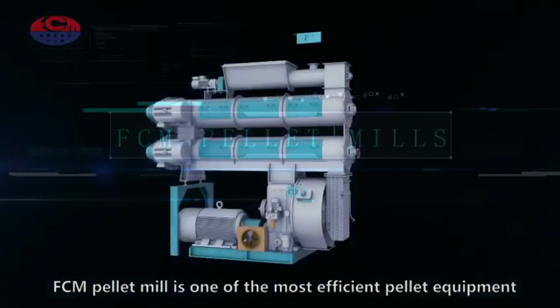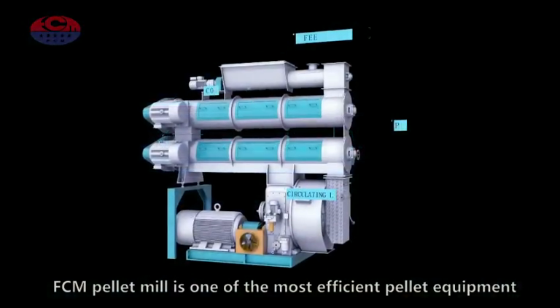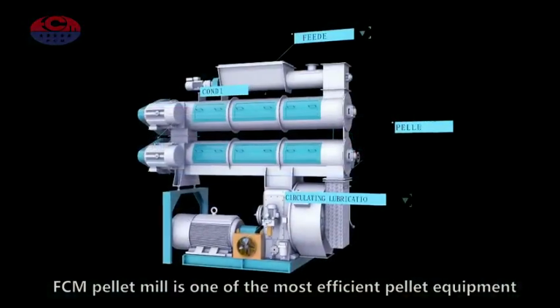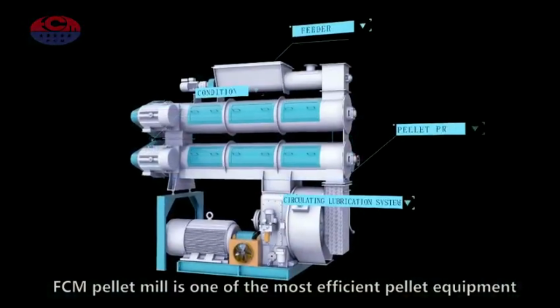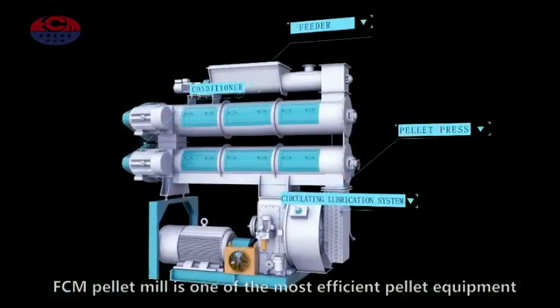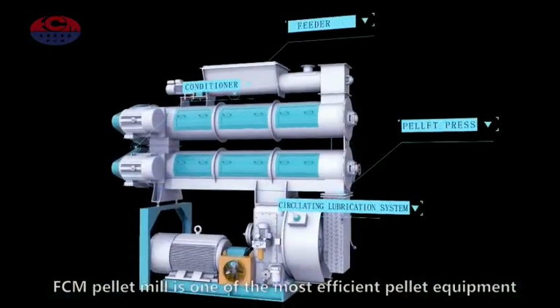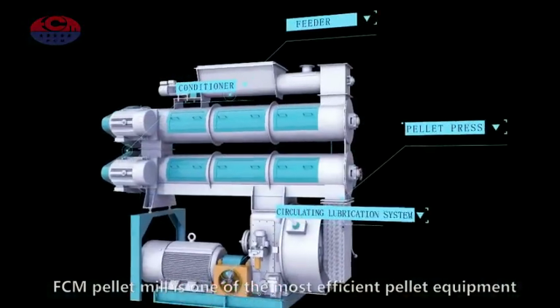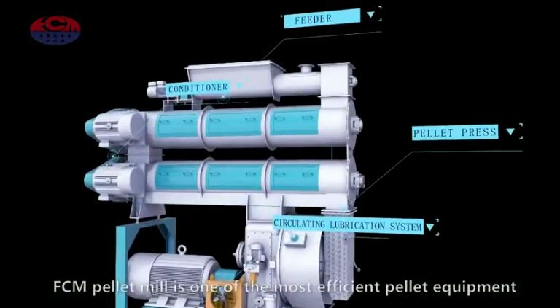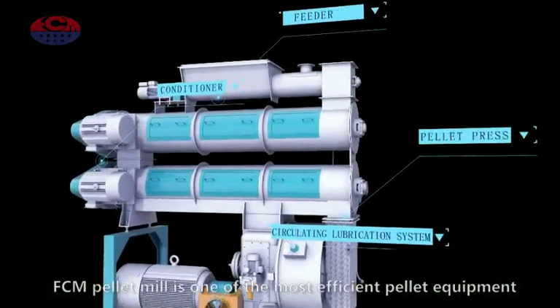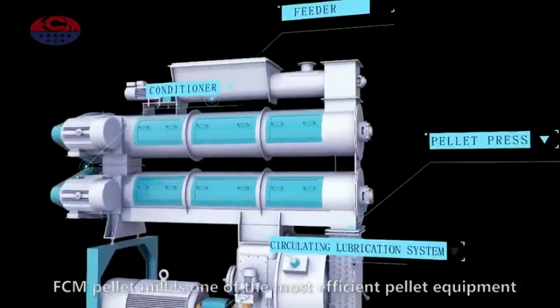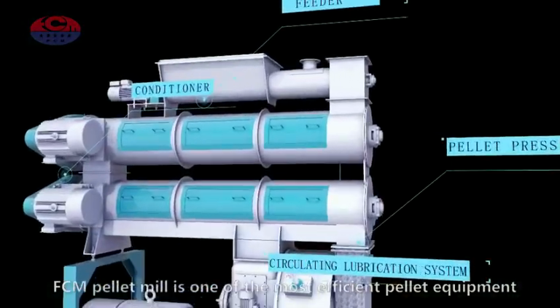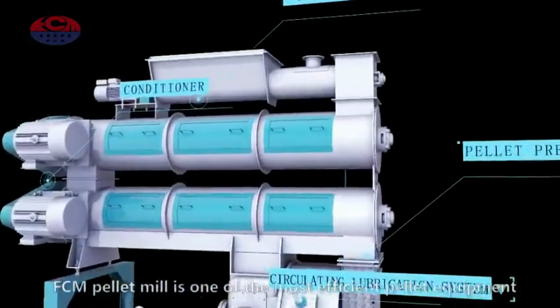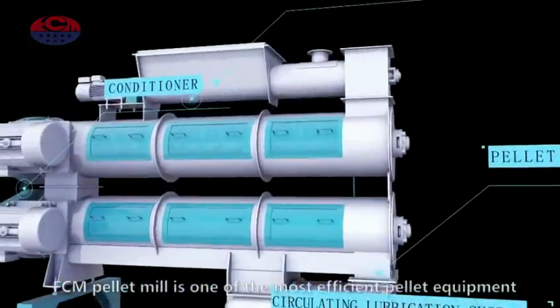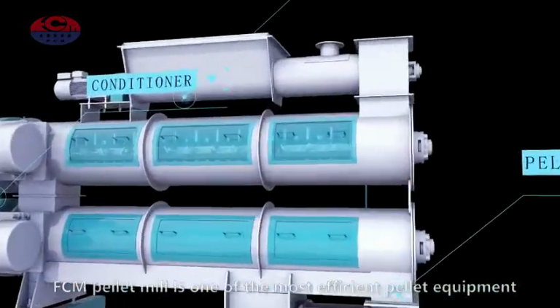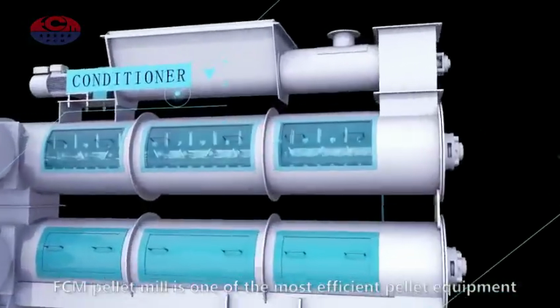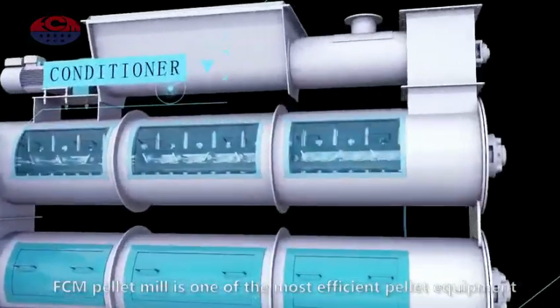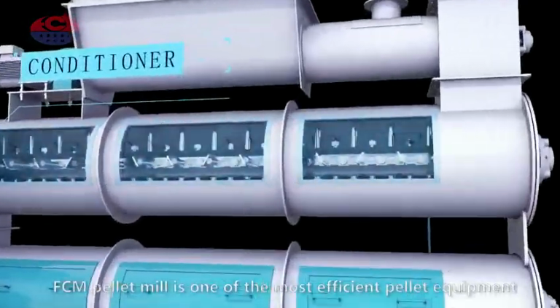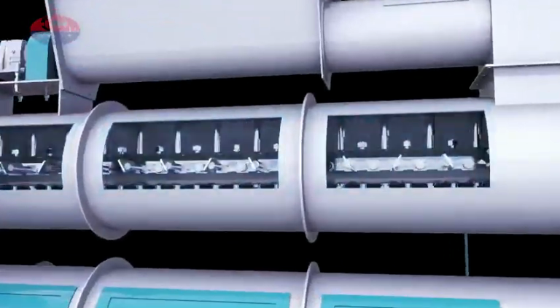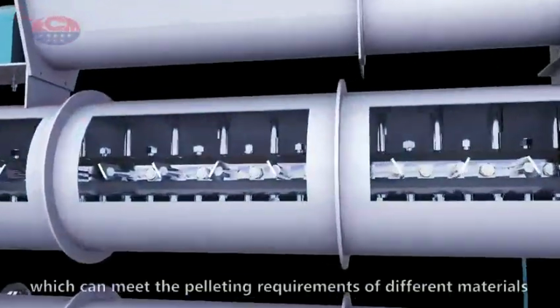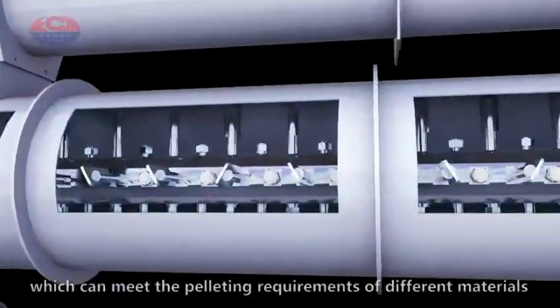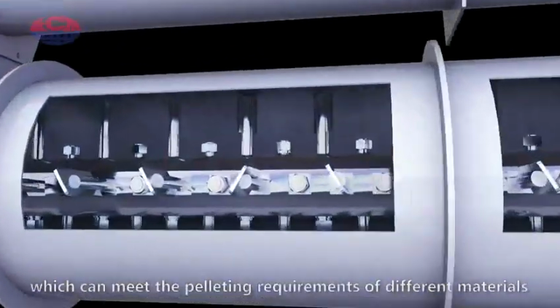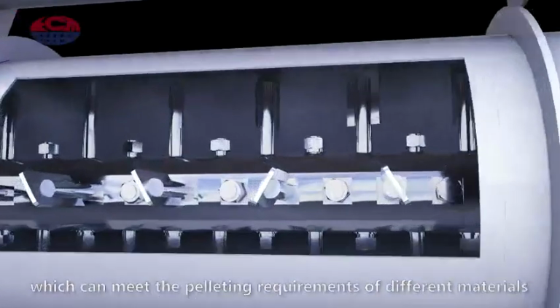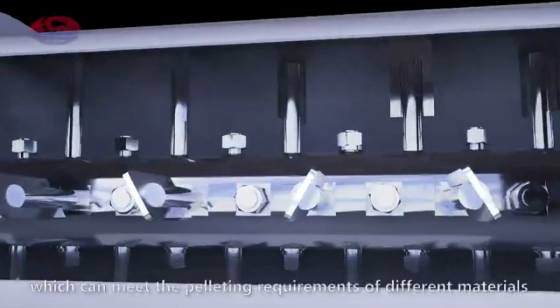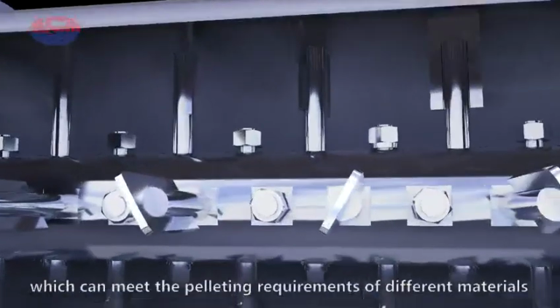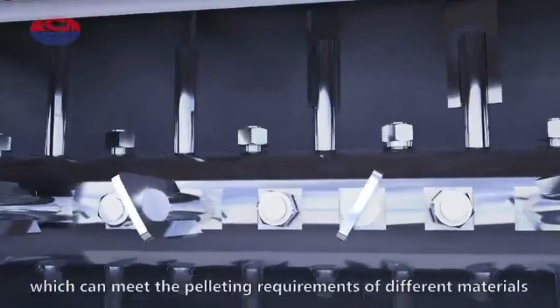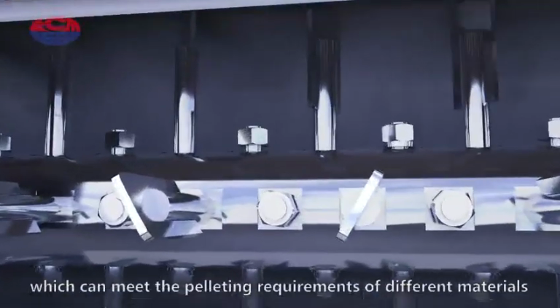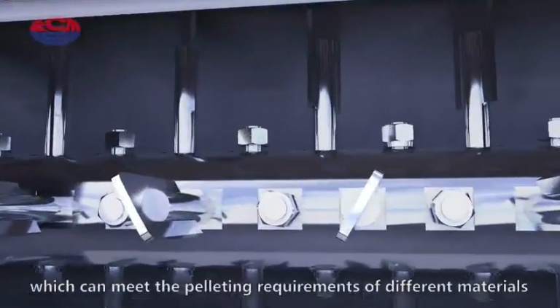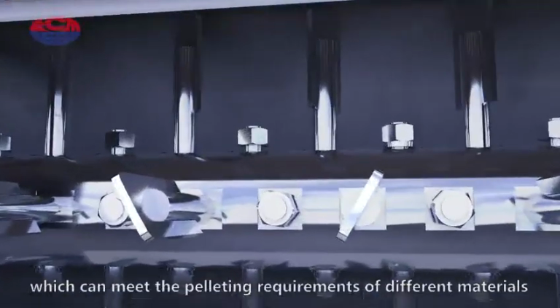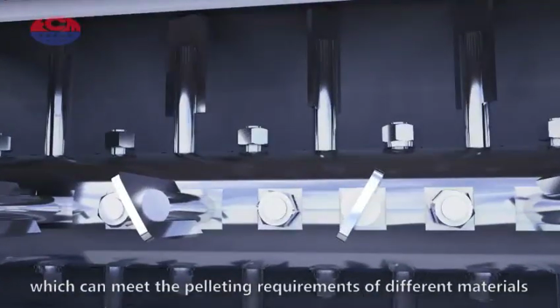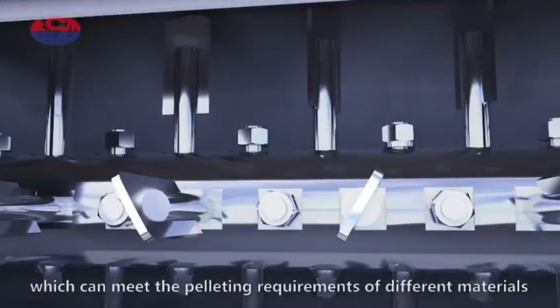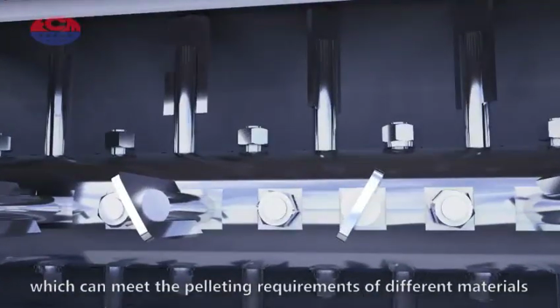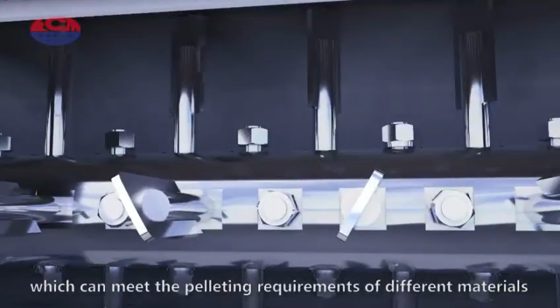FCM pellet mill is one of the most efficient pellet equipment, which can meet the pelleting requirements of different materials.